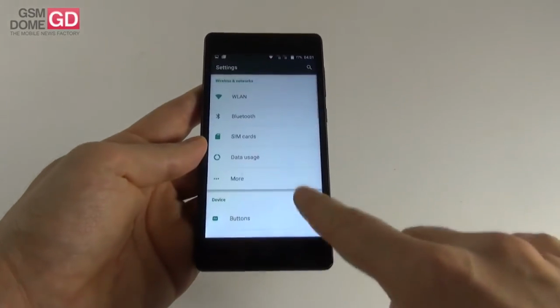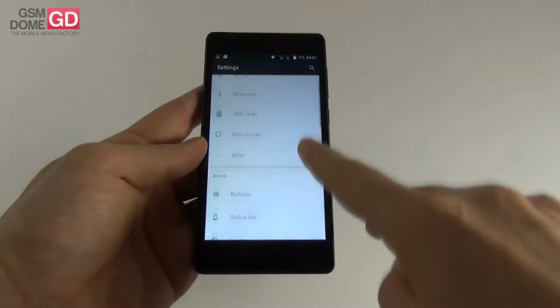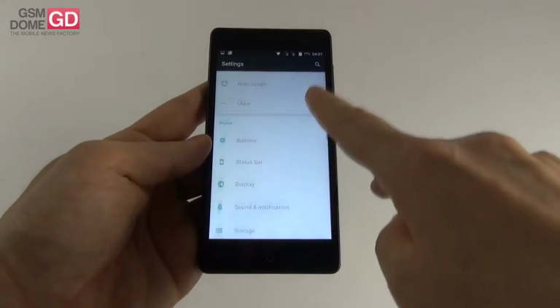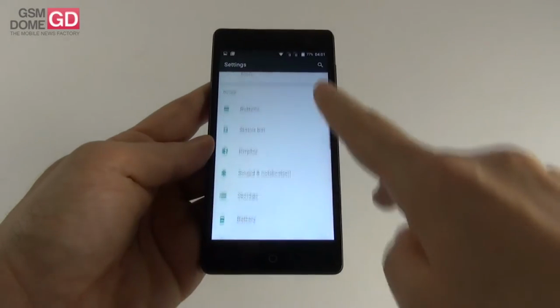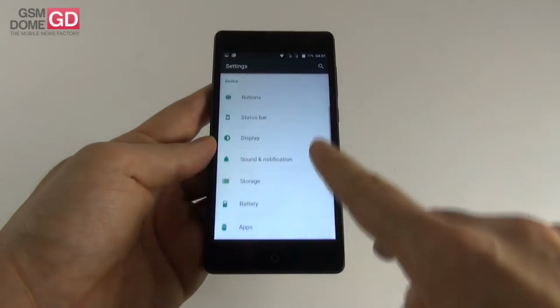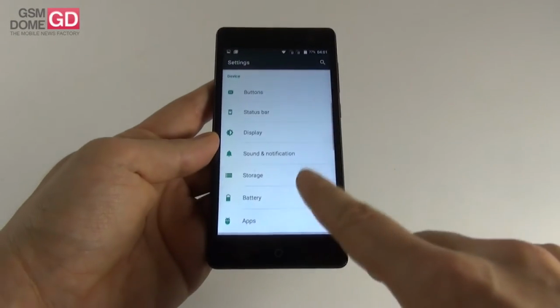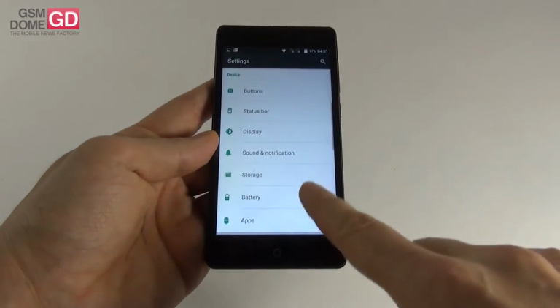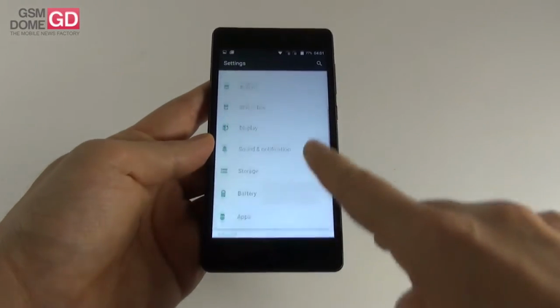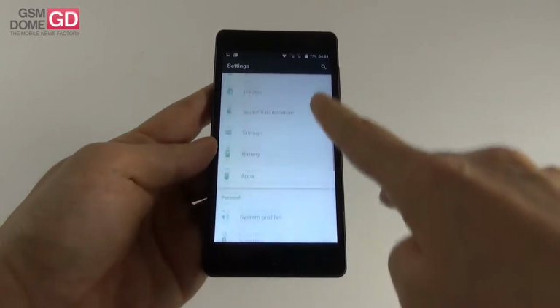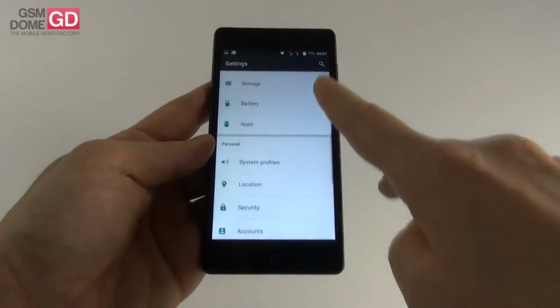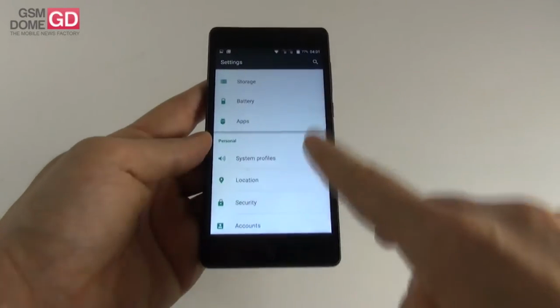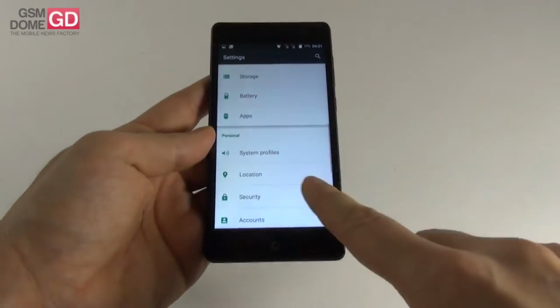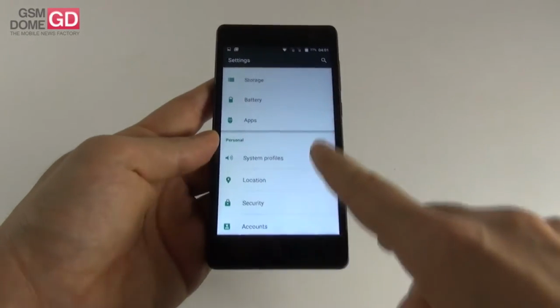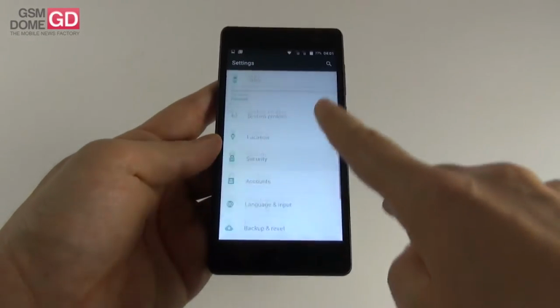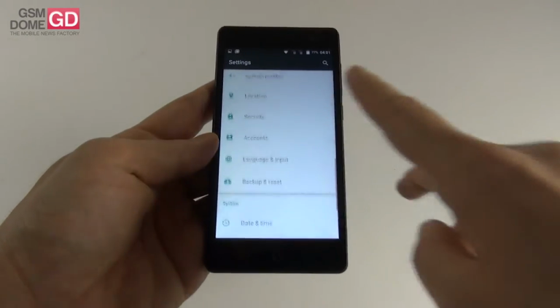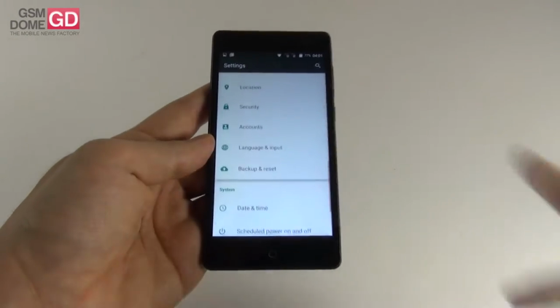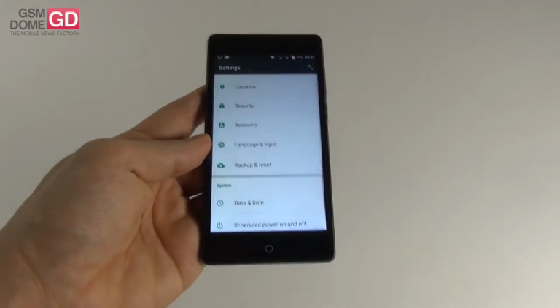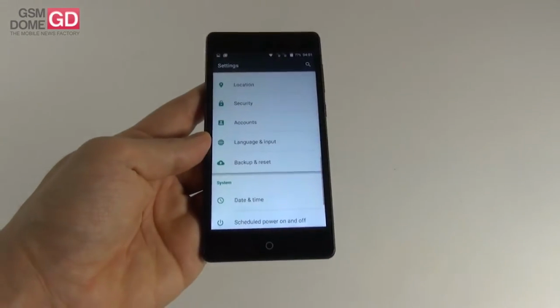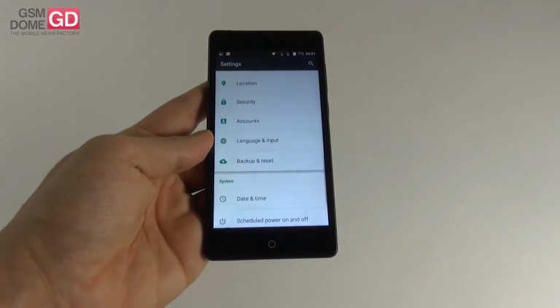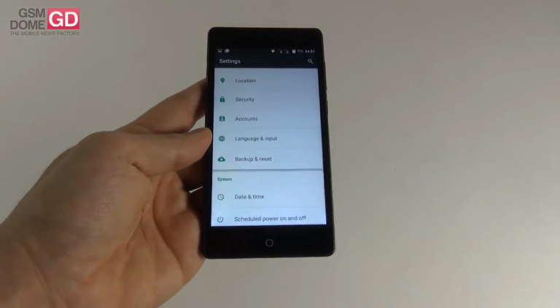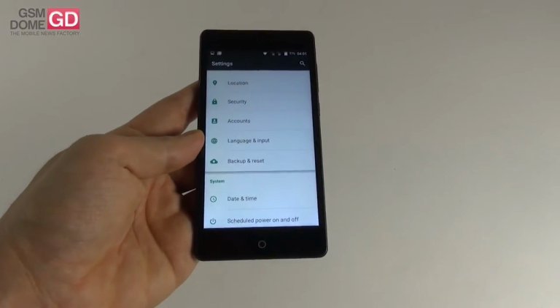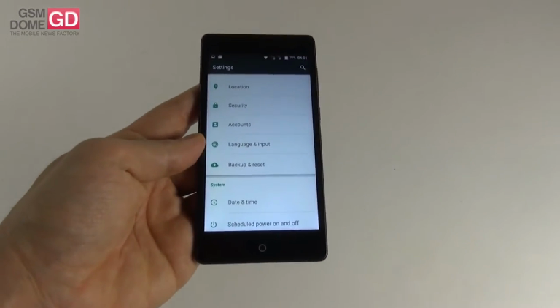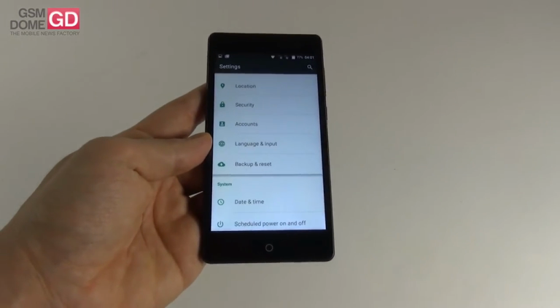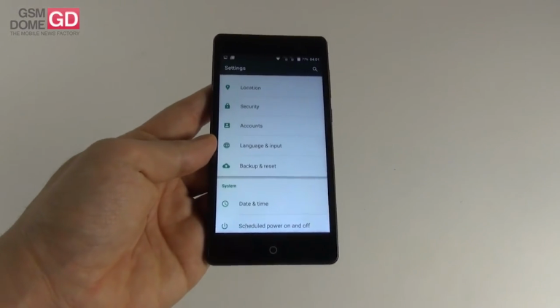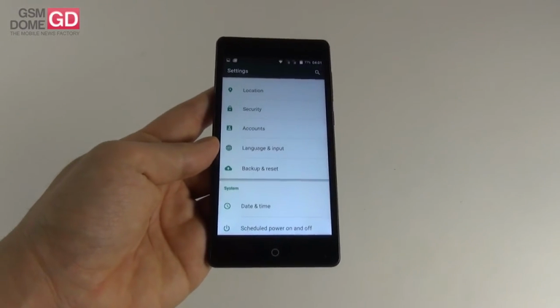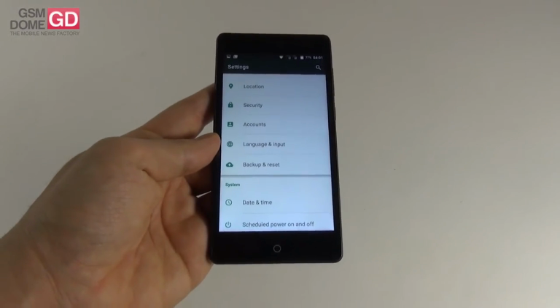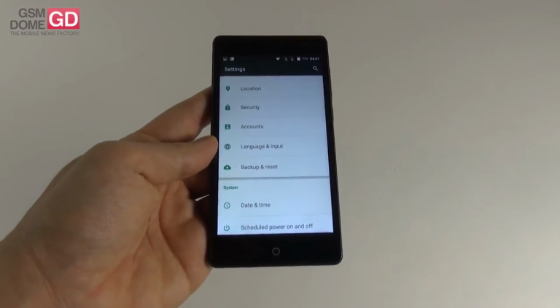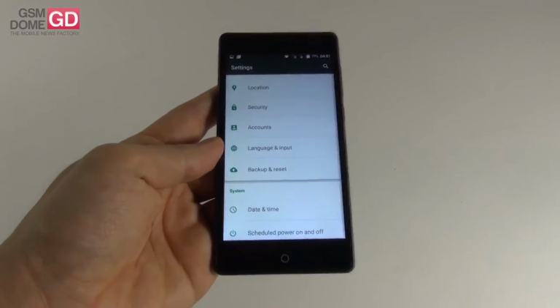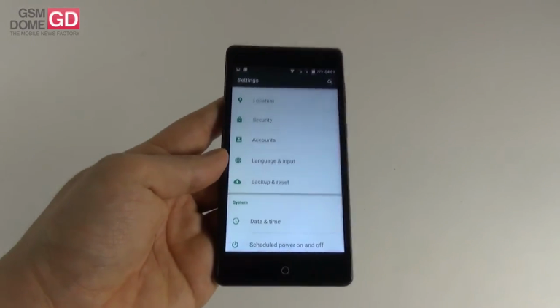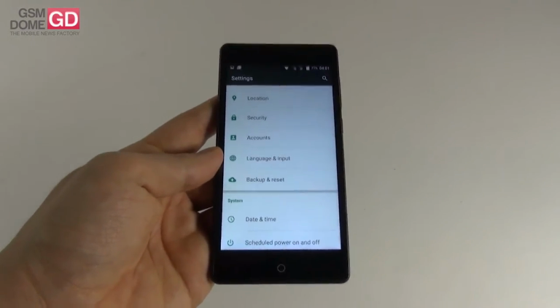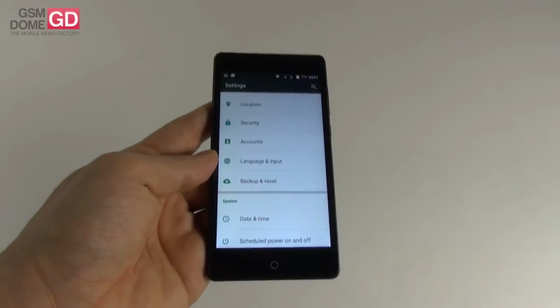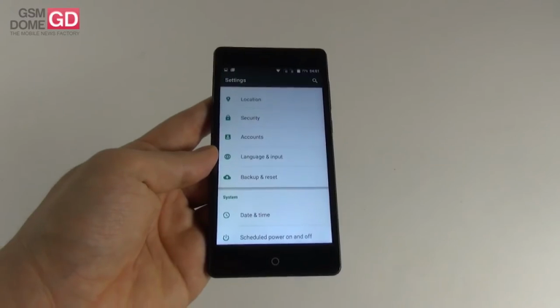The sensors available include the proximity sensor, light sensor, and gravity sensor.